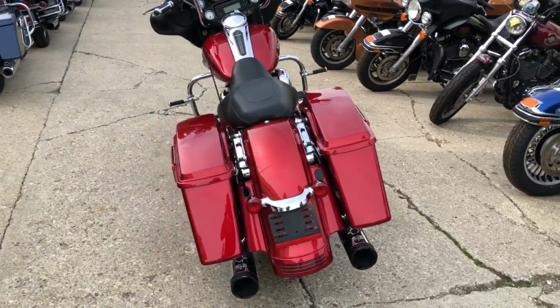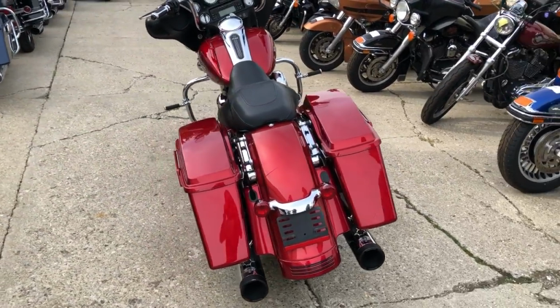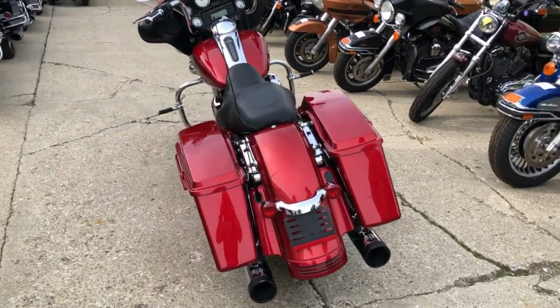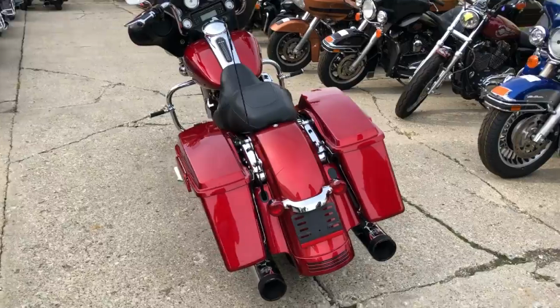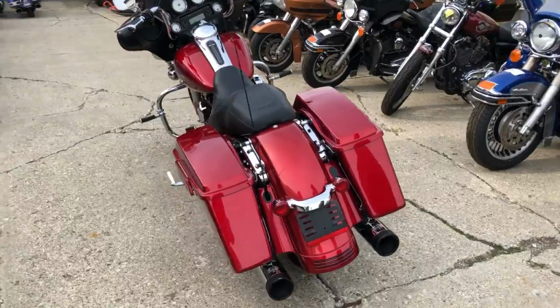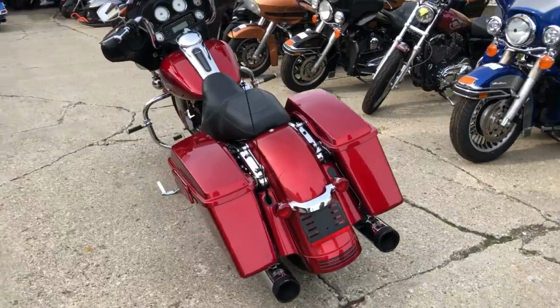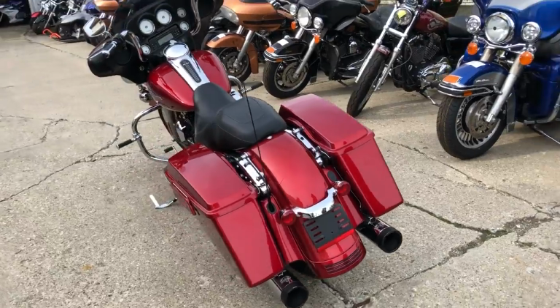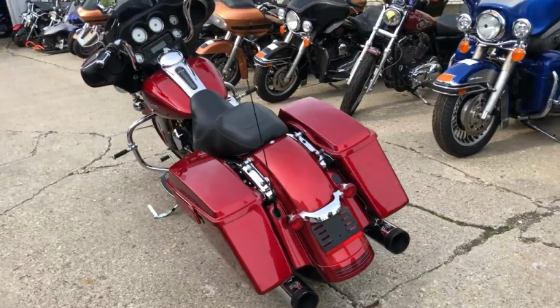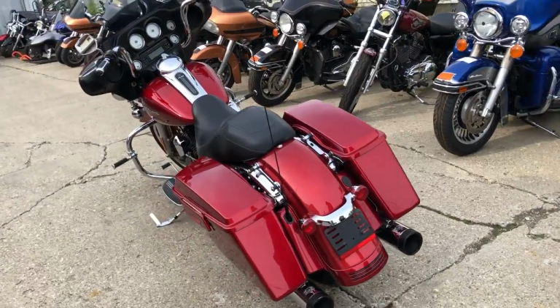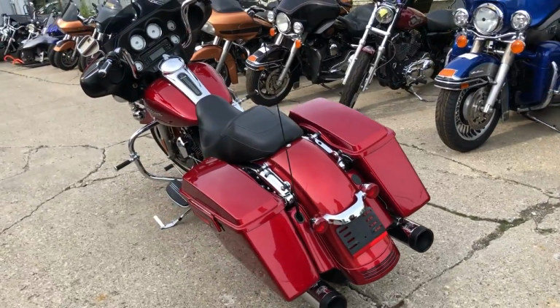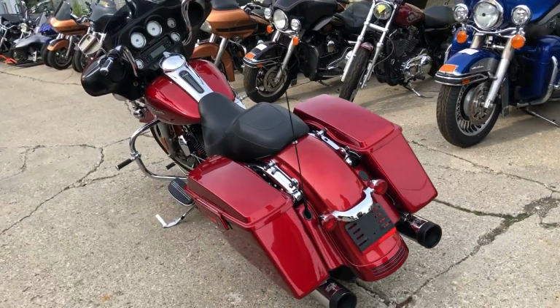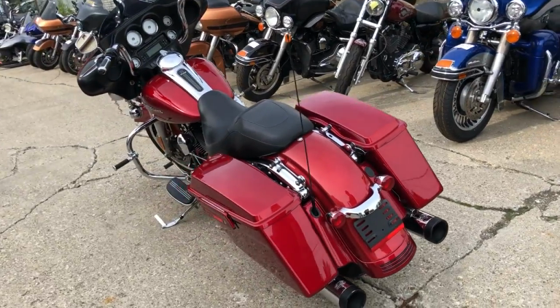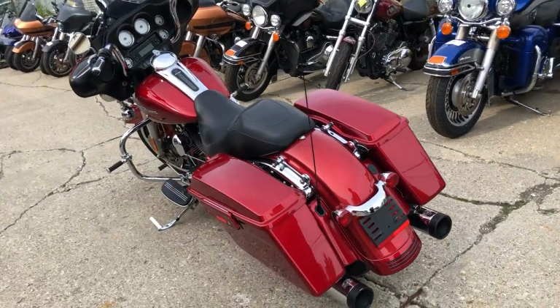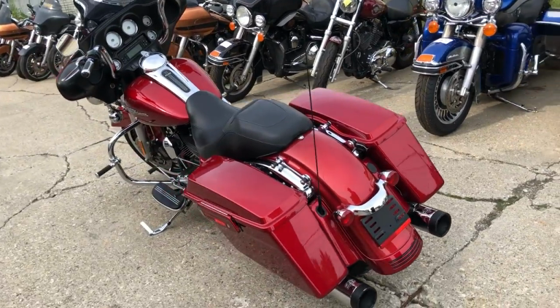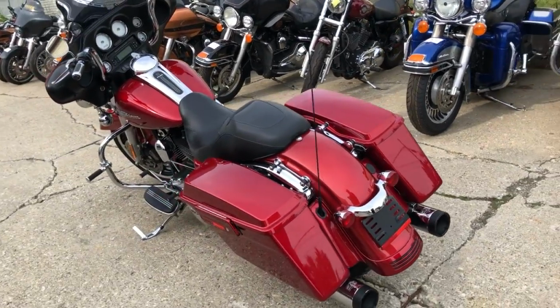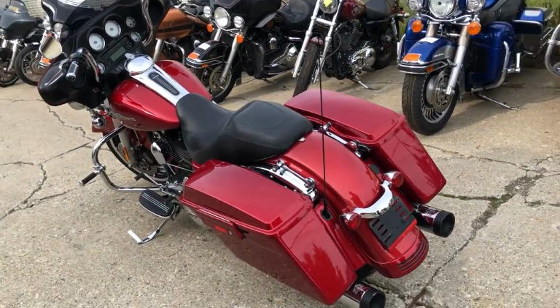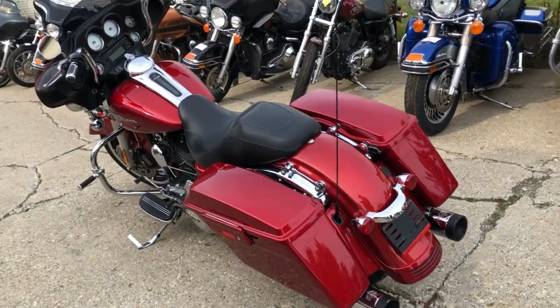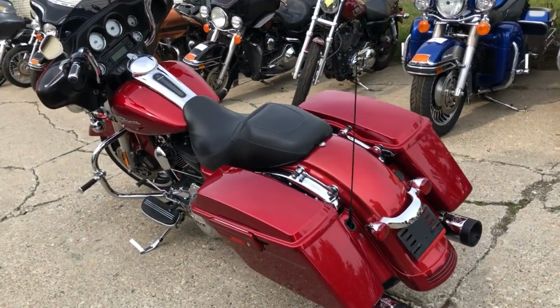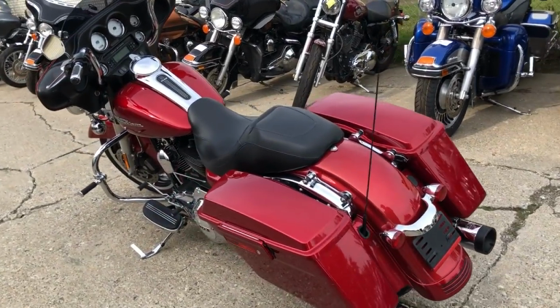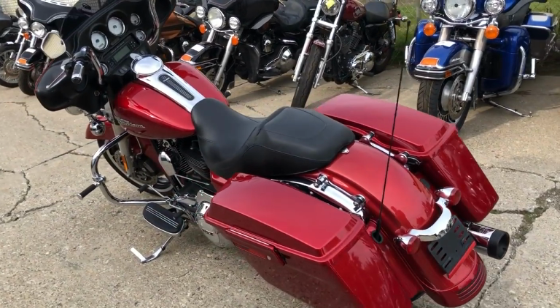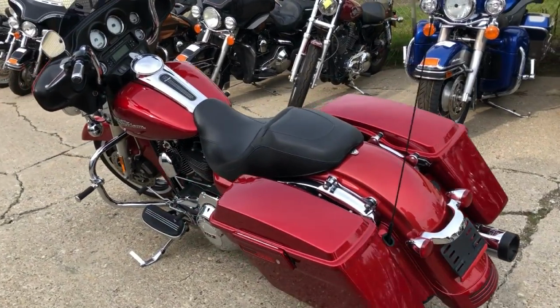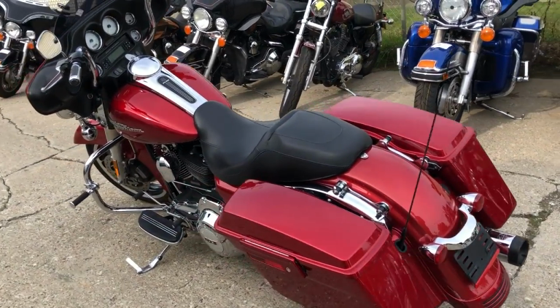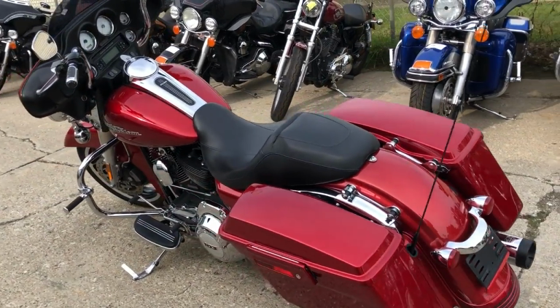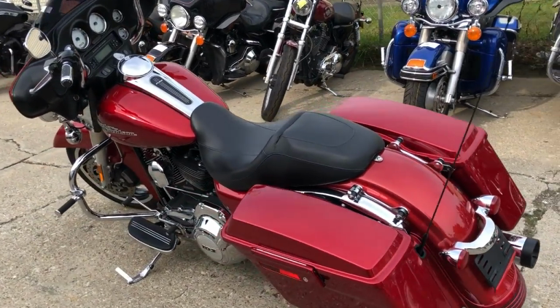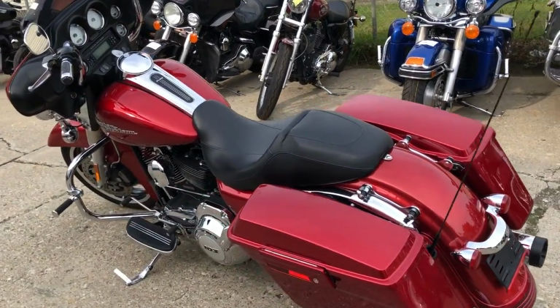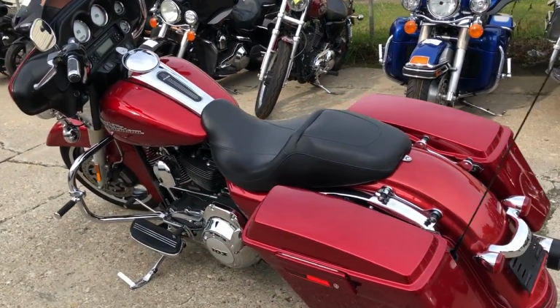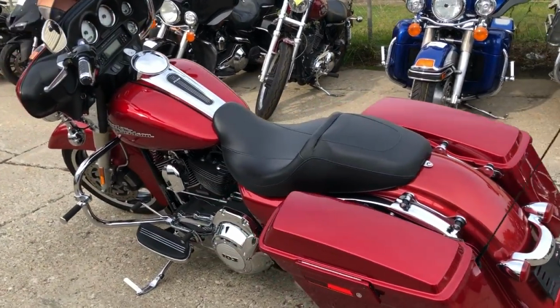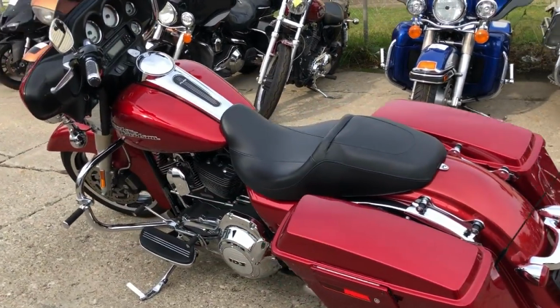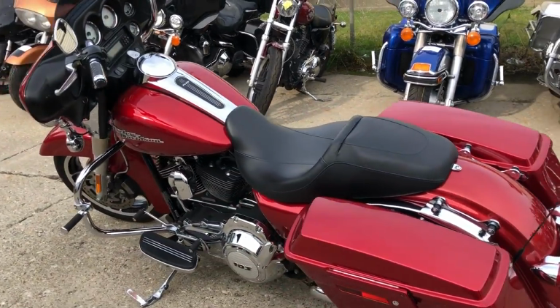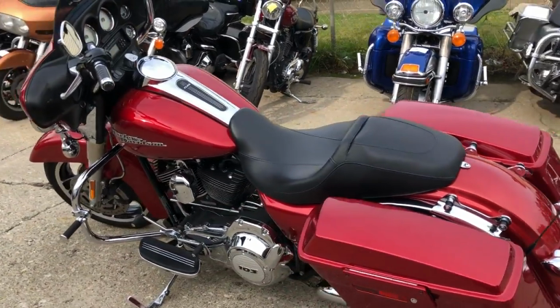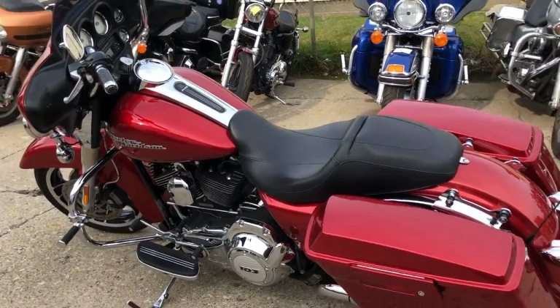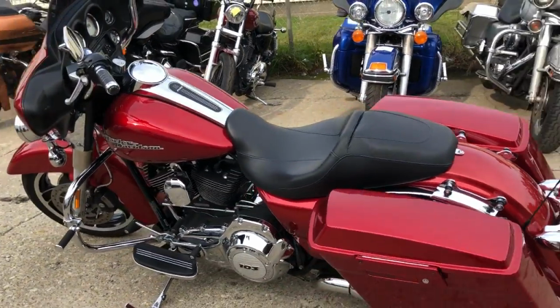Advanced Heinz exhaust that sounds as cool as this bike looks. Just serviced at the dealership, inspected, ready to go.